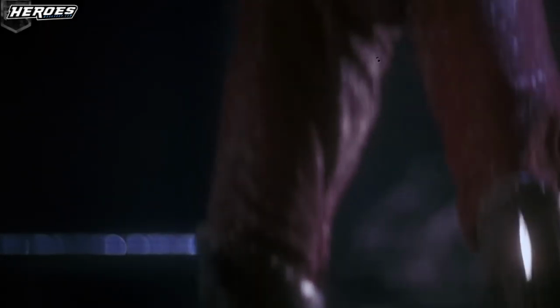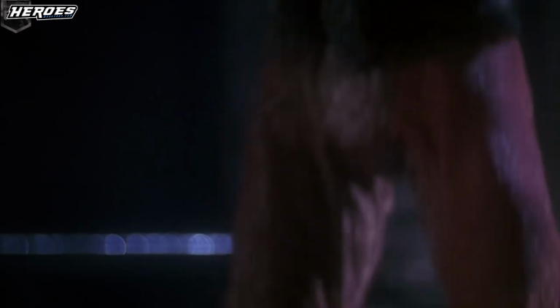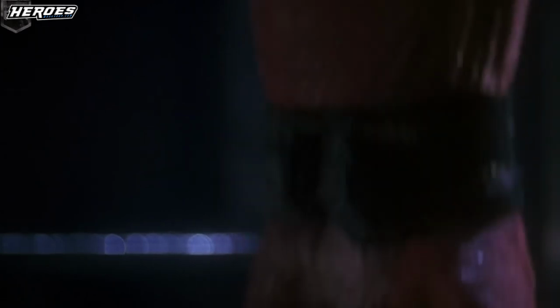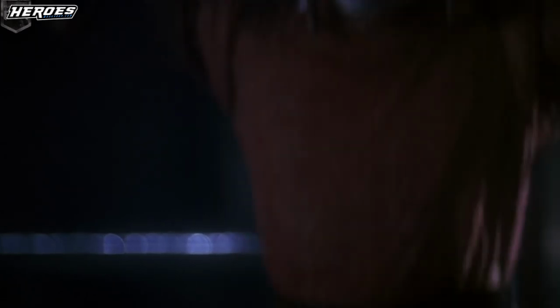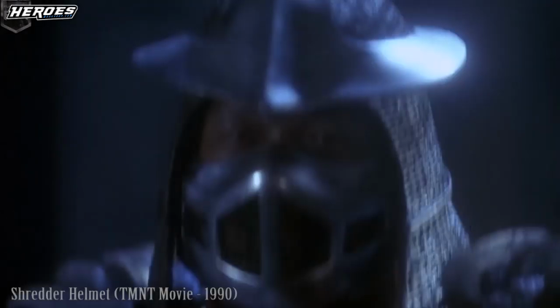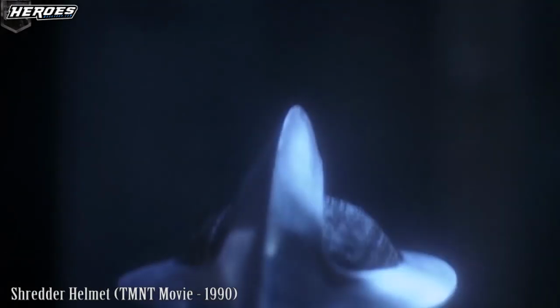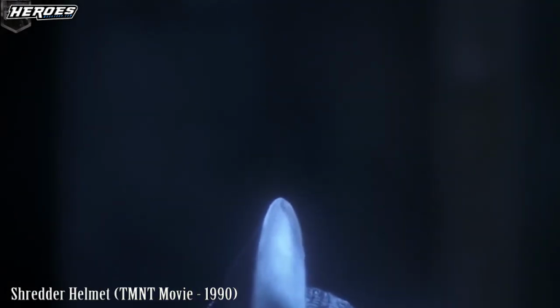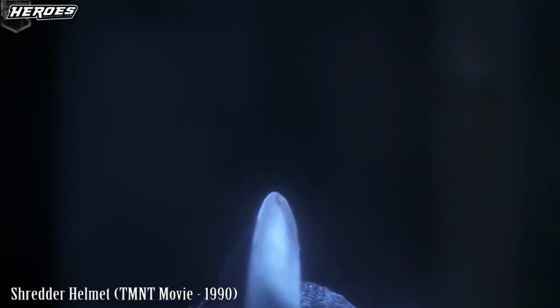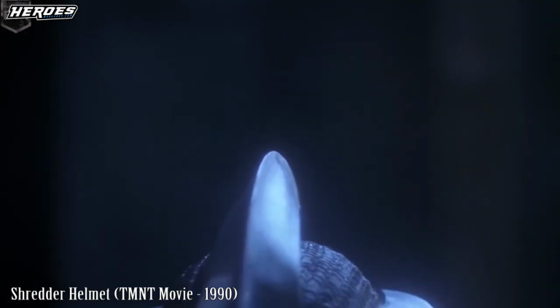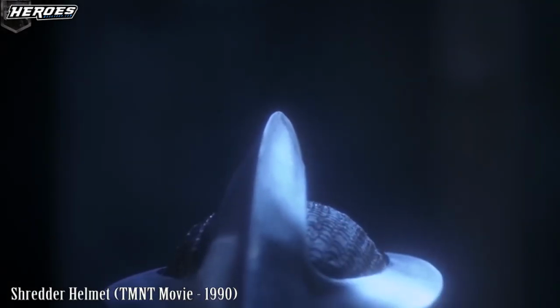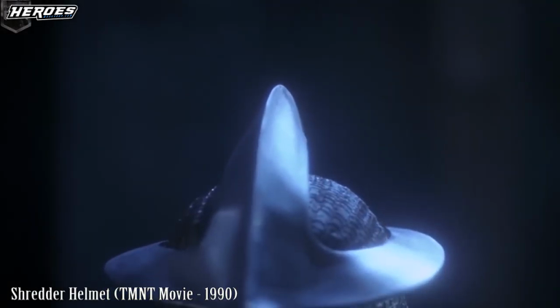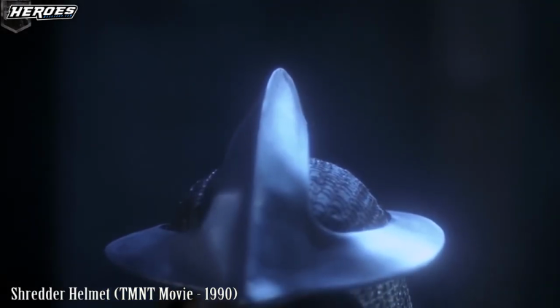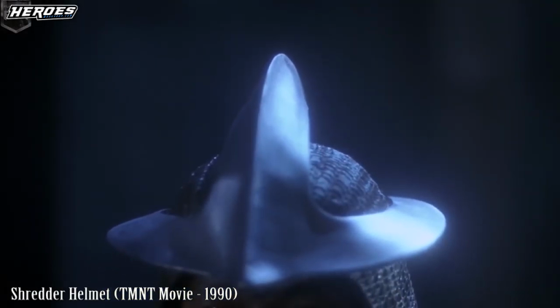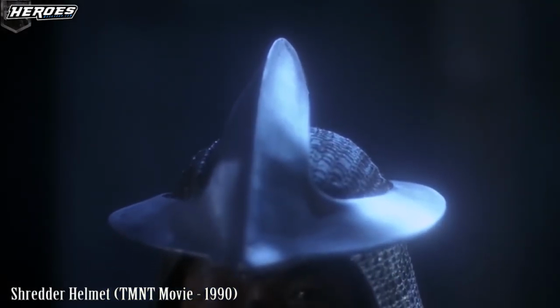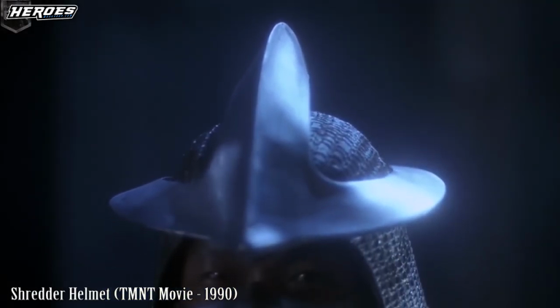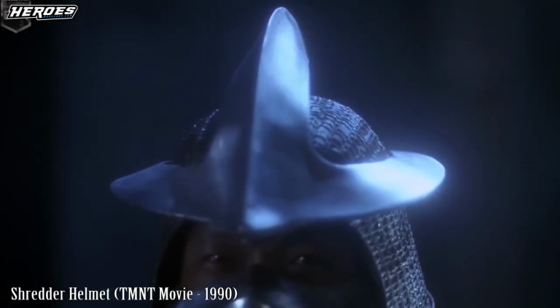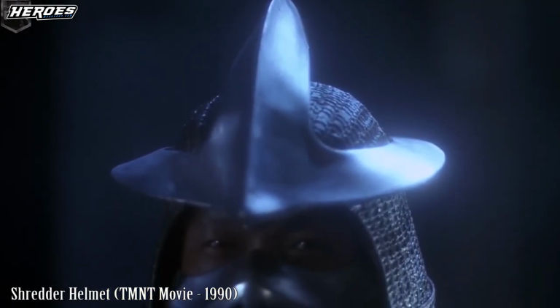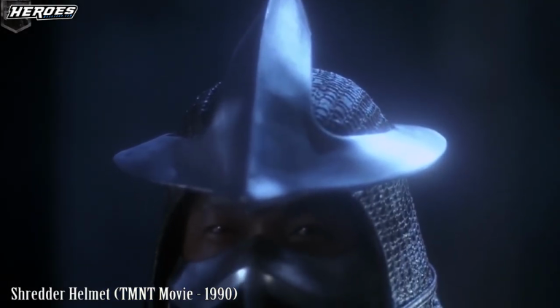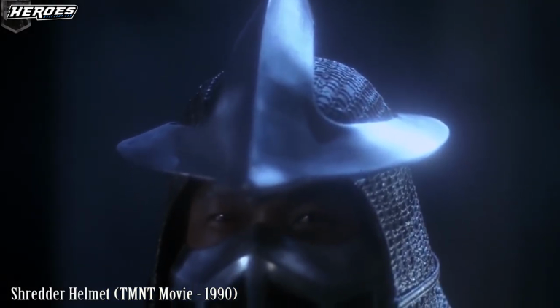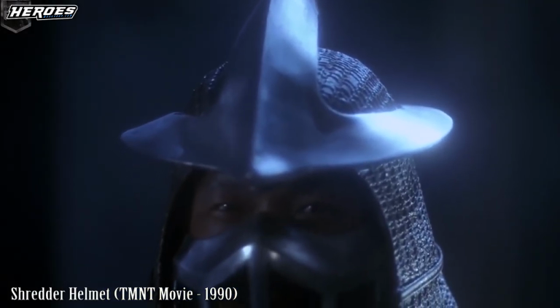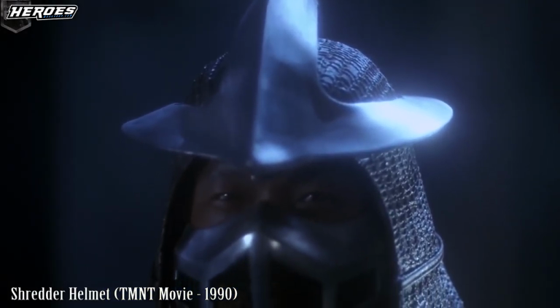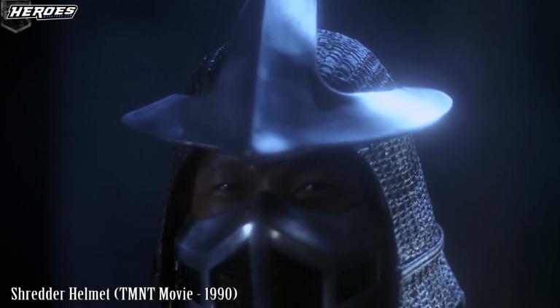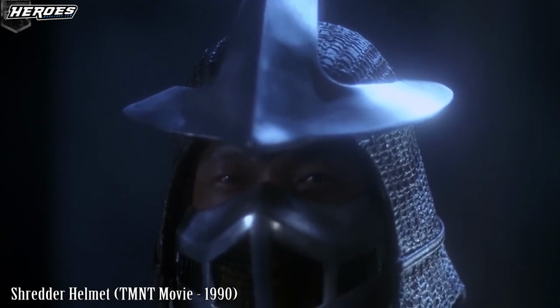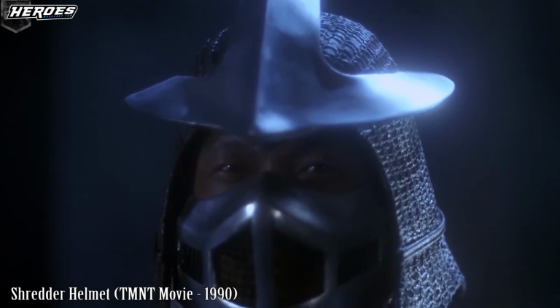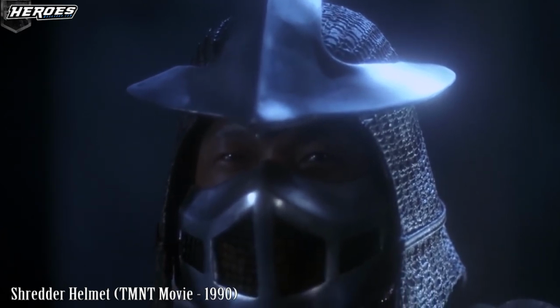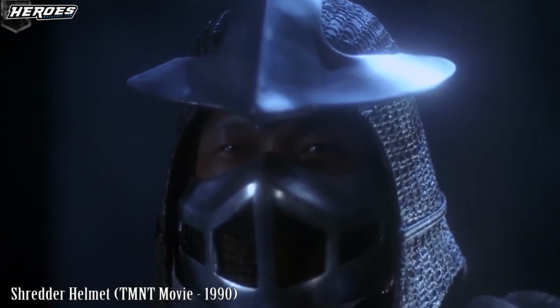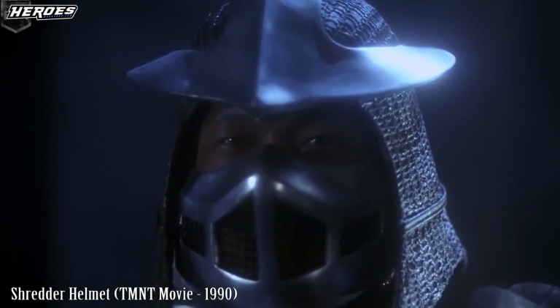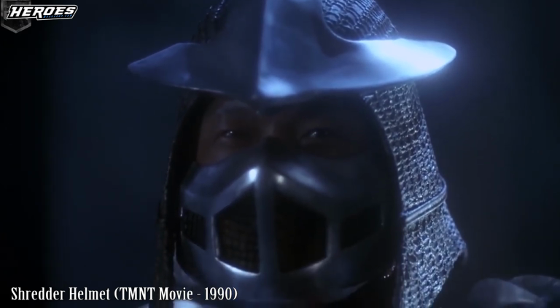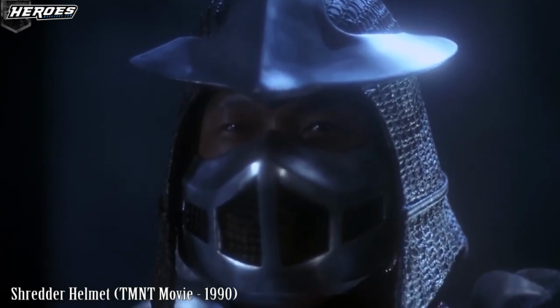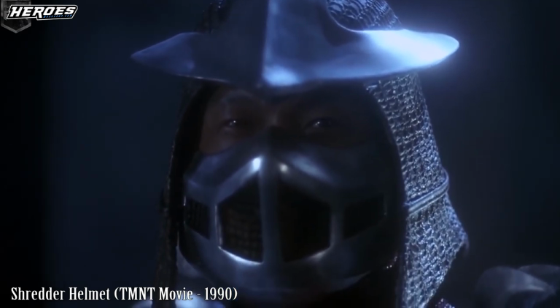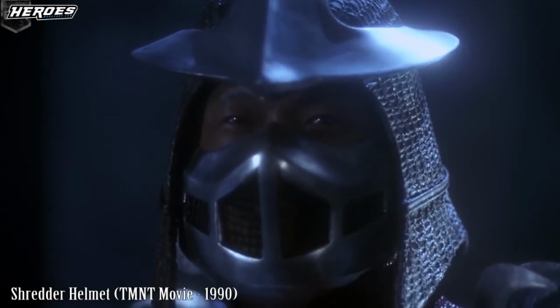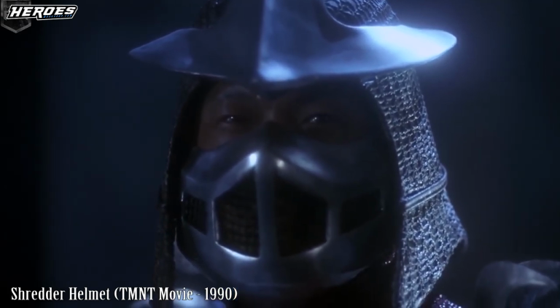Hey everyone, welcome back to Heroes Workshop. This is Stealth. Today's project we're going to be working on a Shredder helmet from the 1990 movie Teenage Mutant Ninja Turtles.